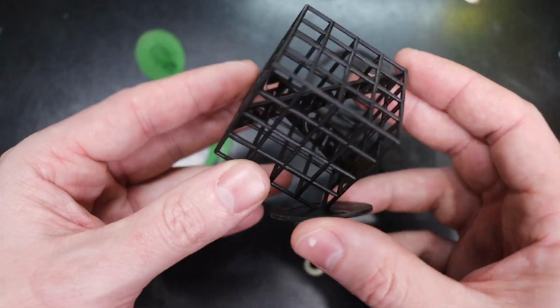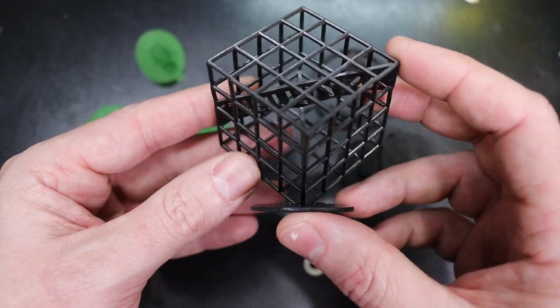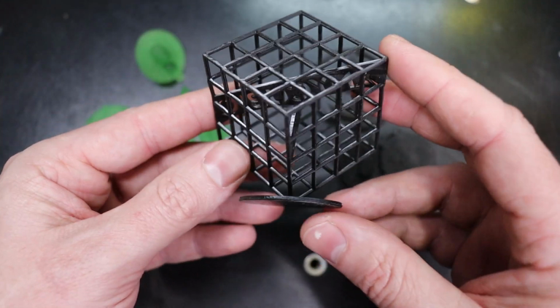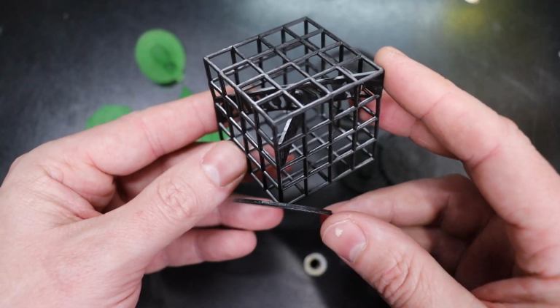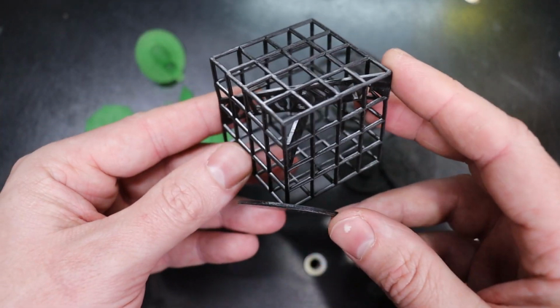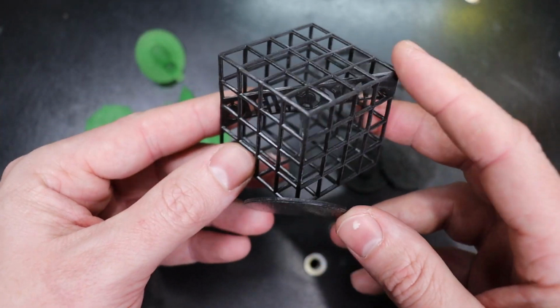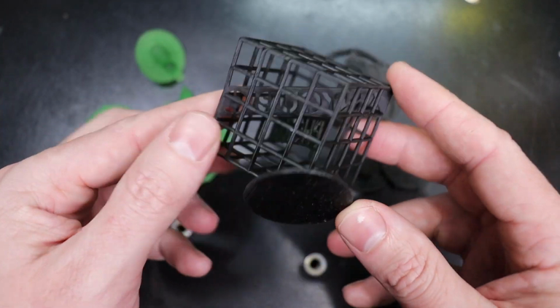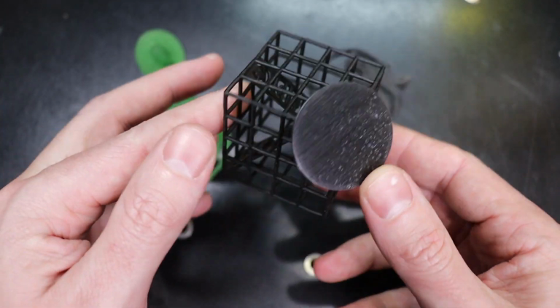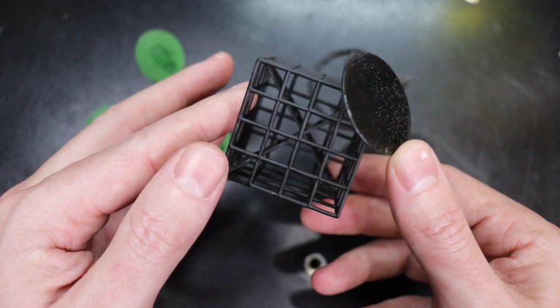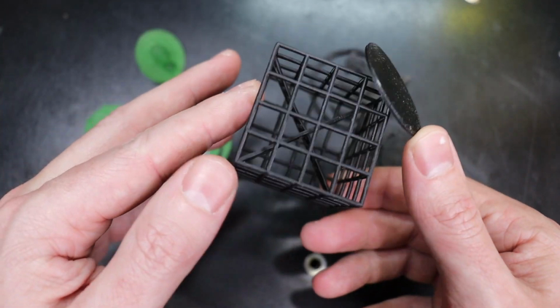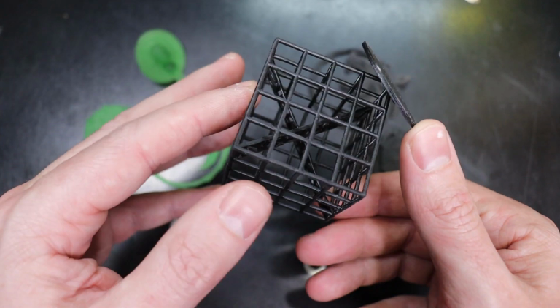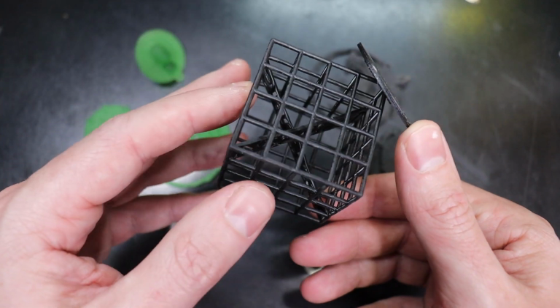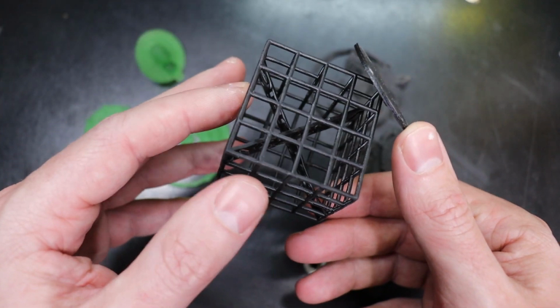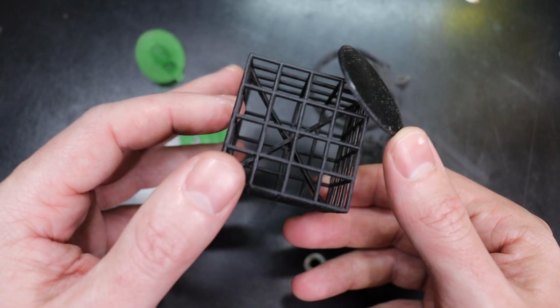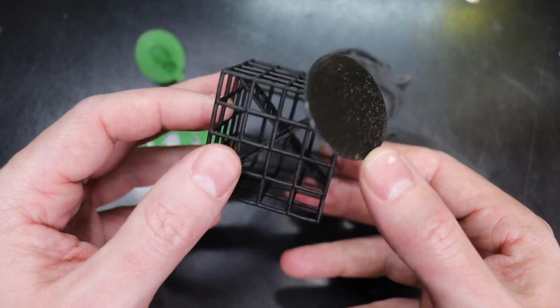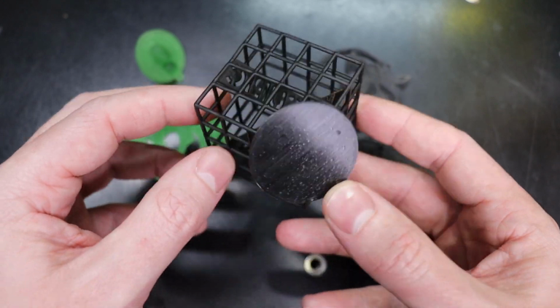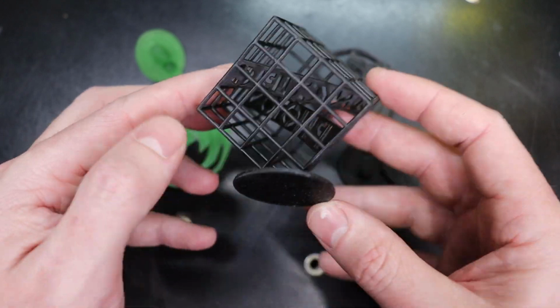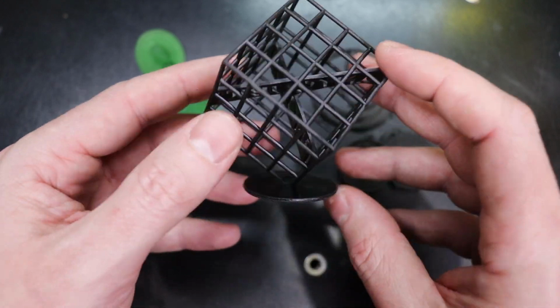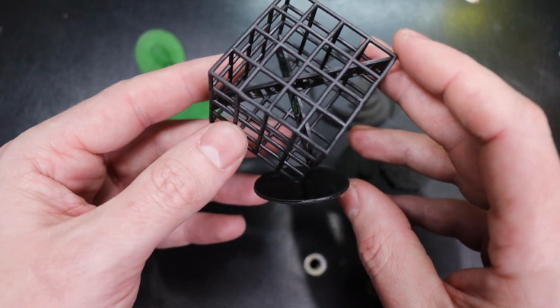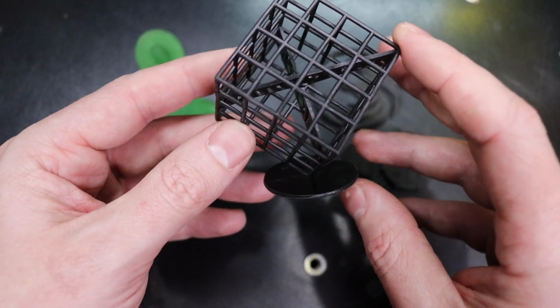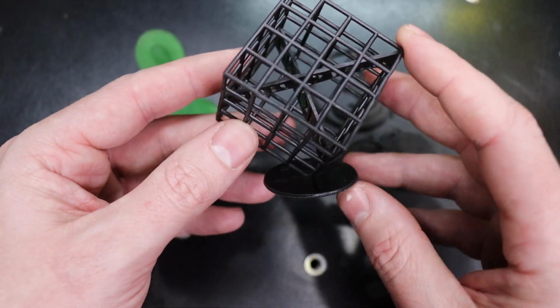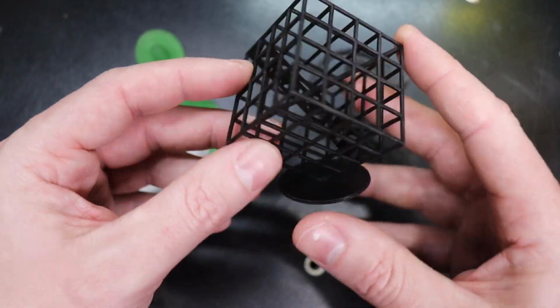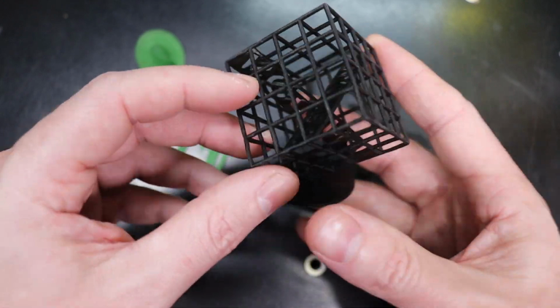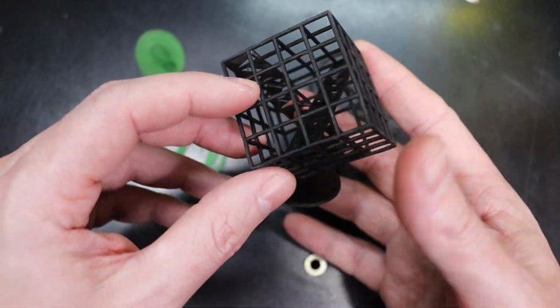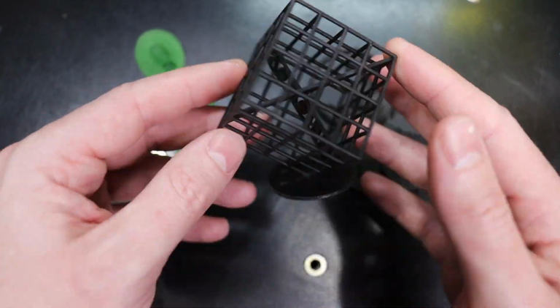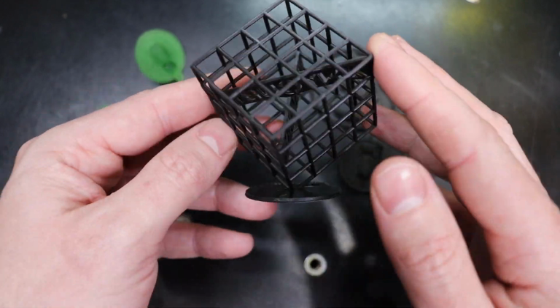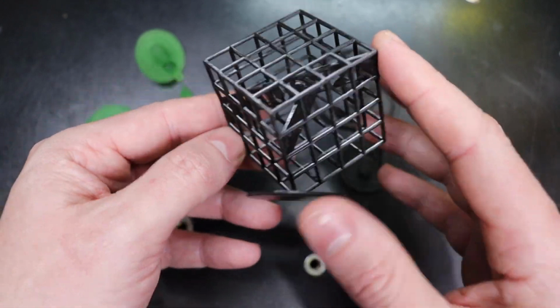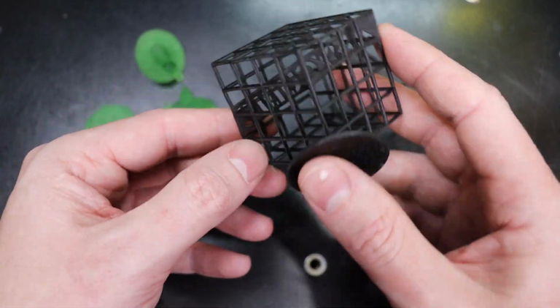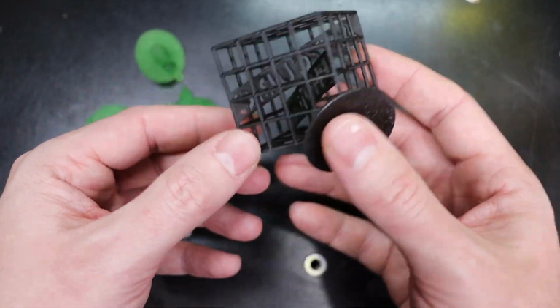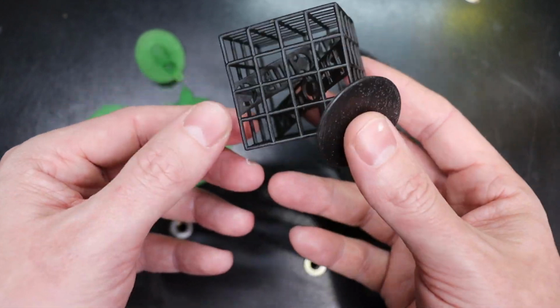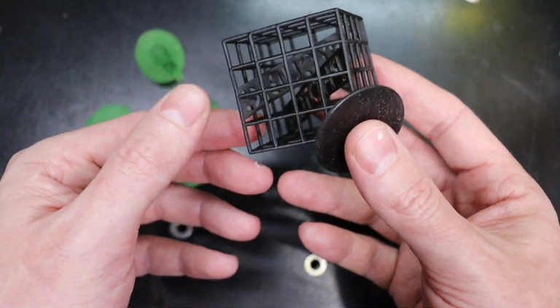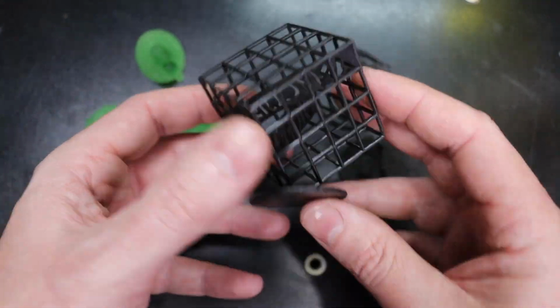I also printed out the test file that came on the USB drive, and it printed out perfectly.